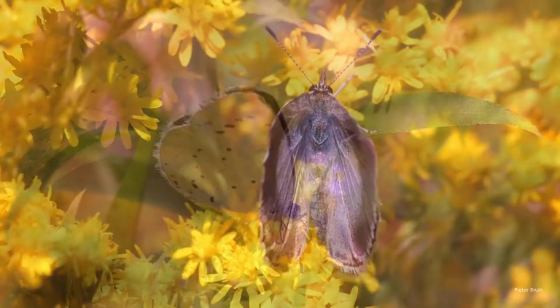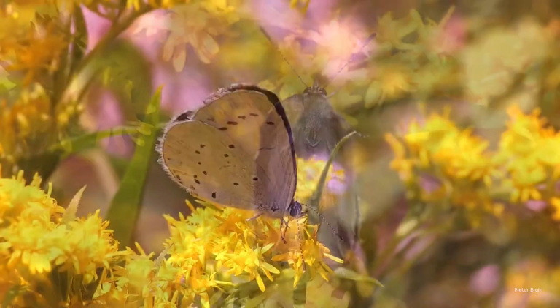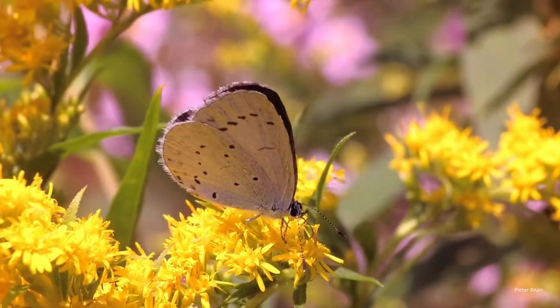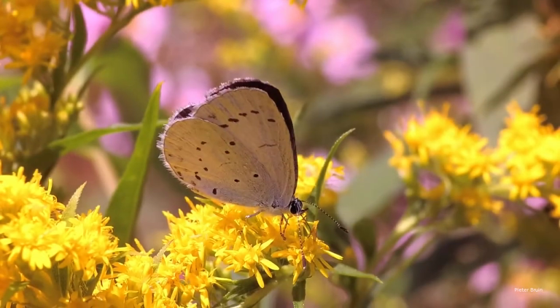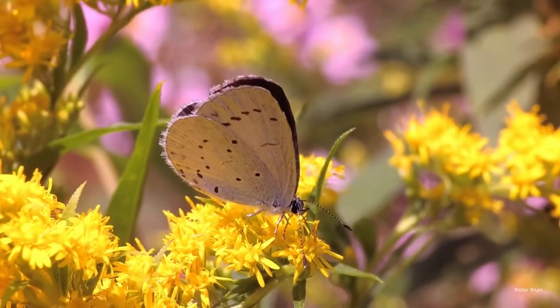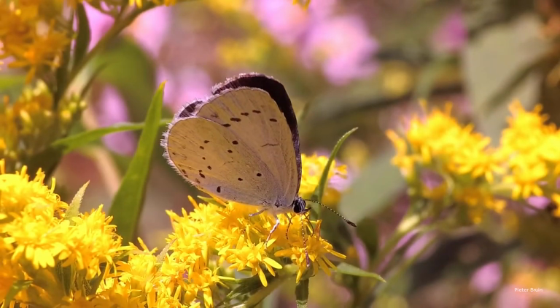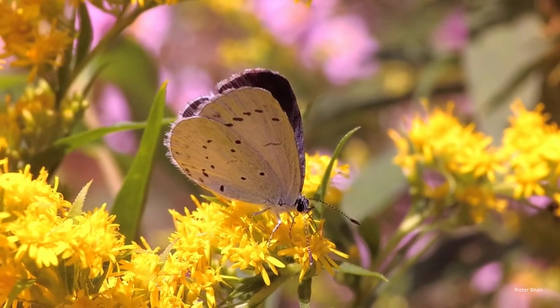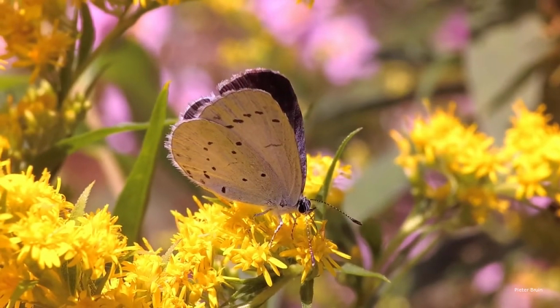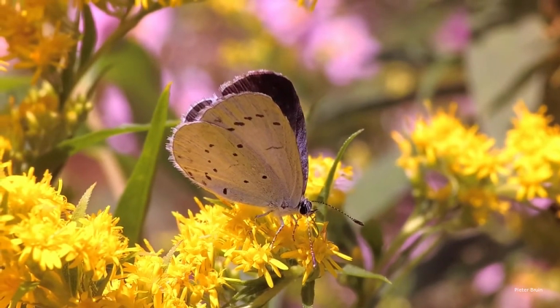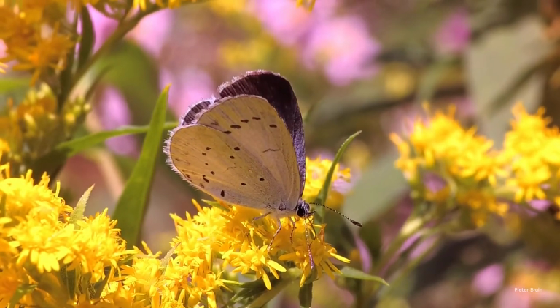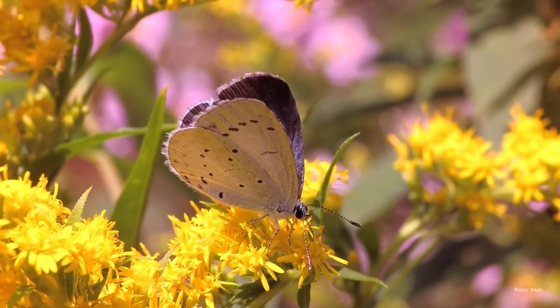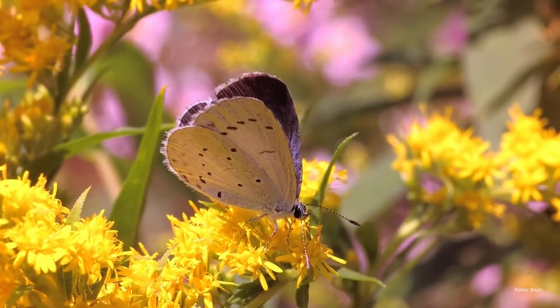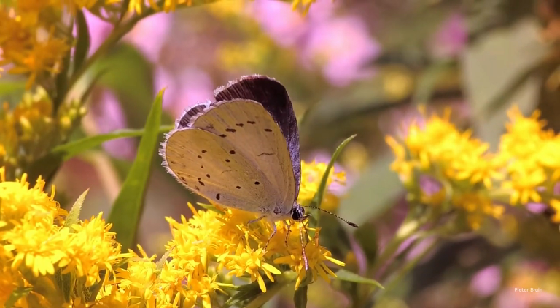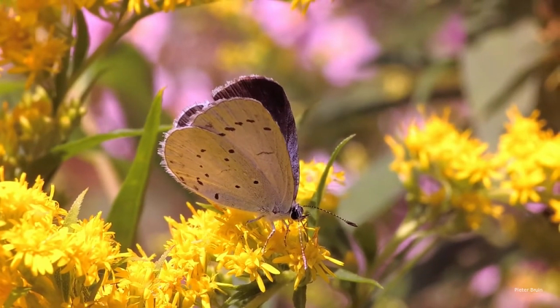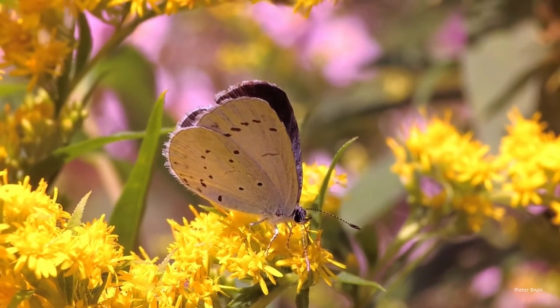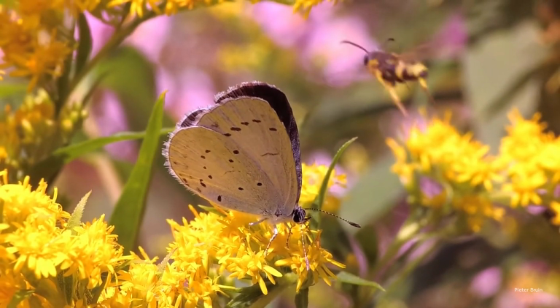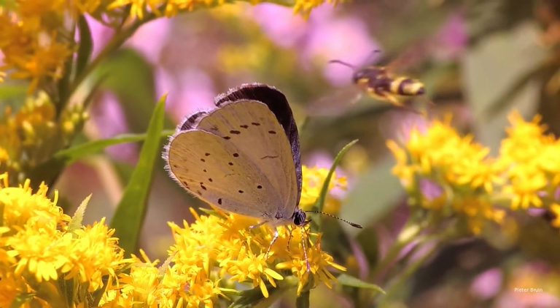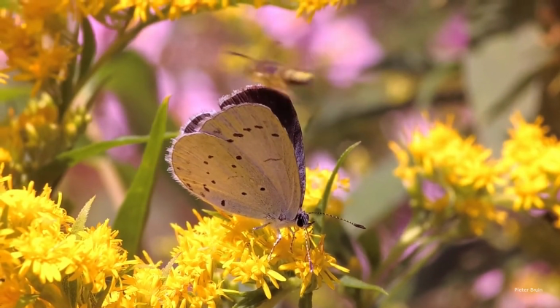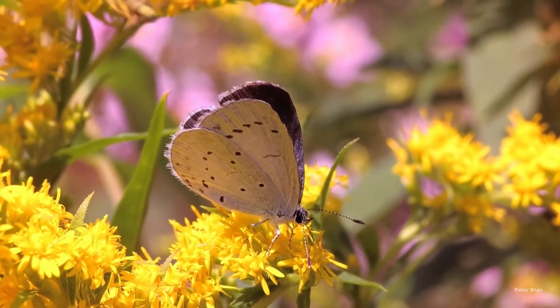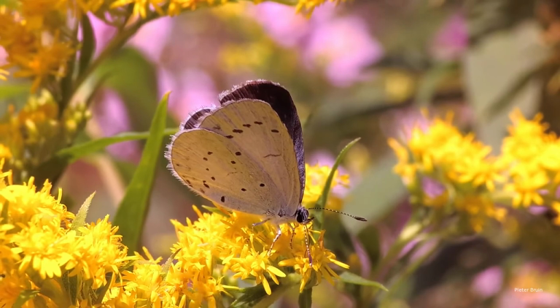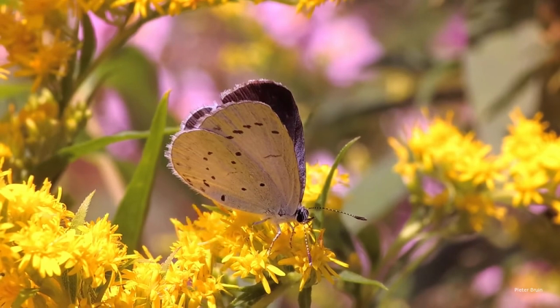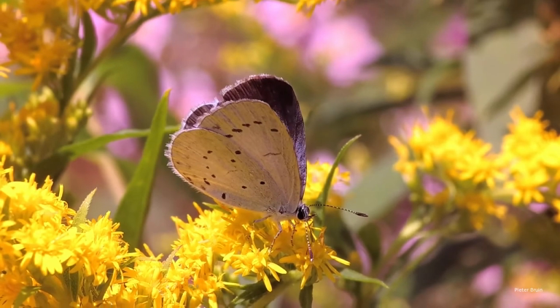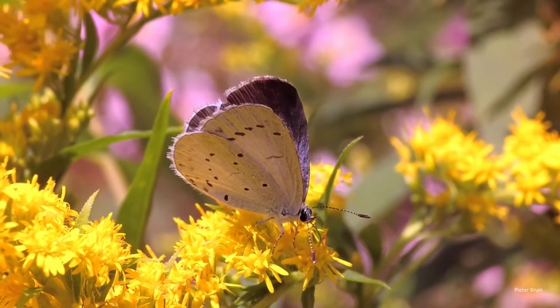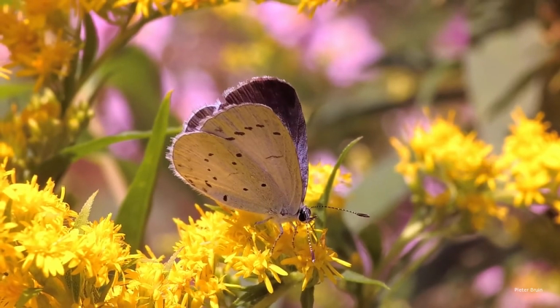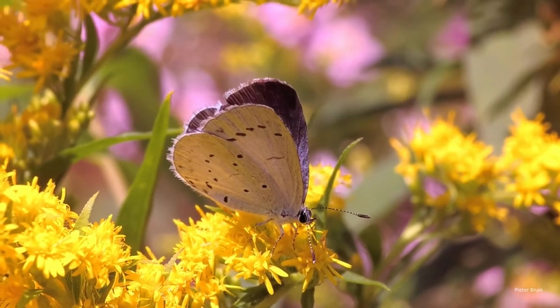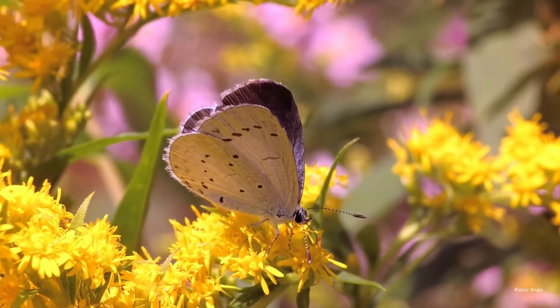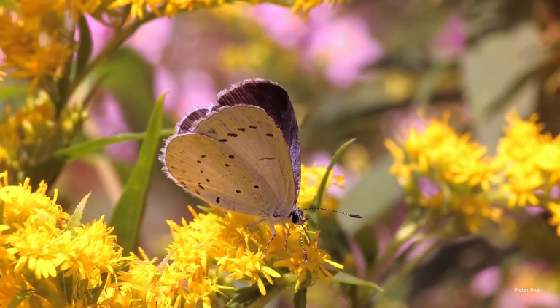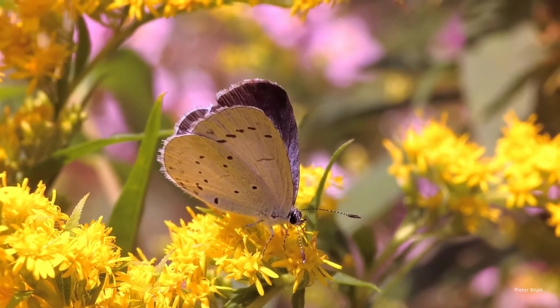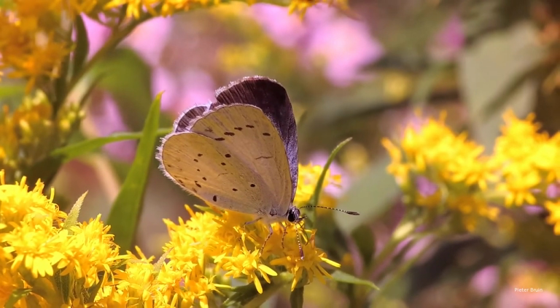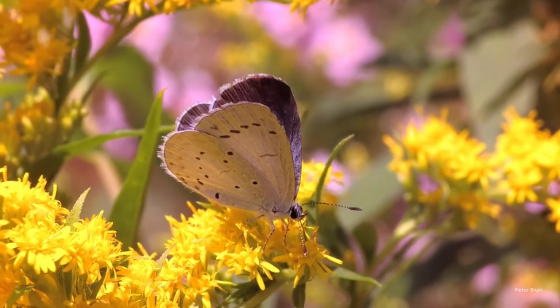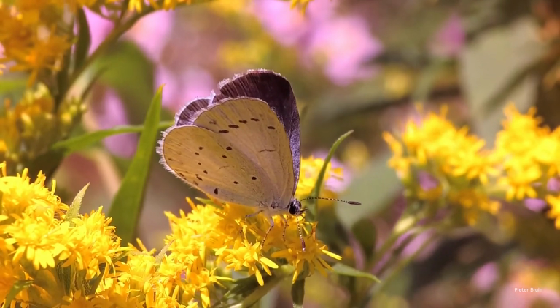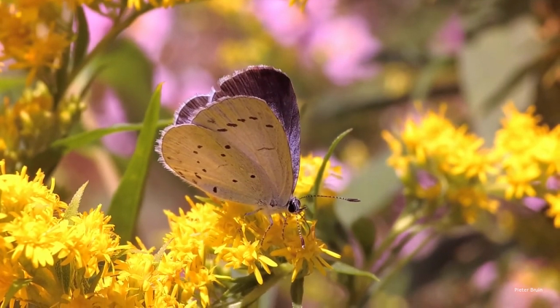Females are distinguishable by their dark wingtips, such as this one, feeding on goldenrods in August.